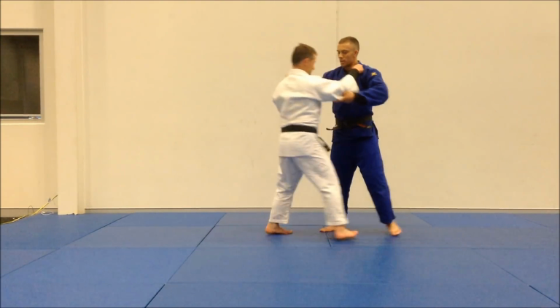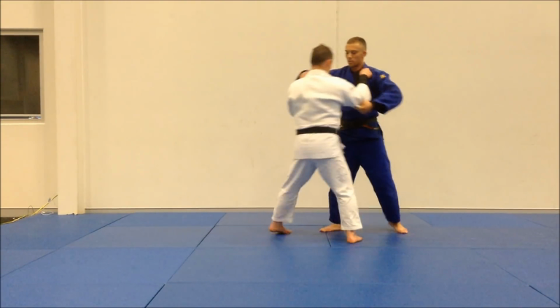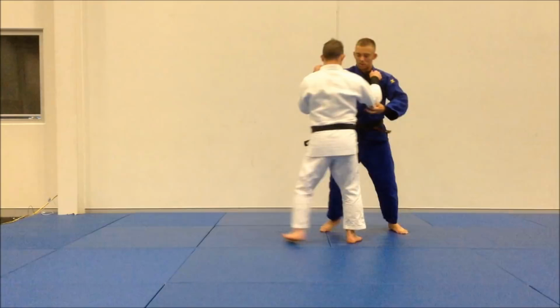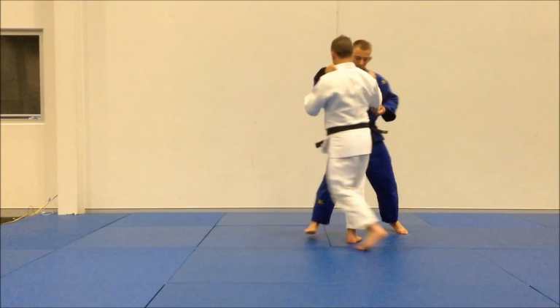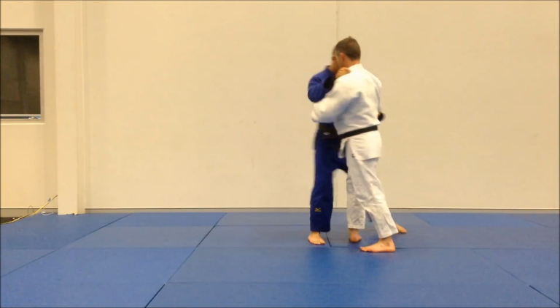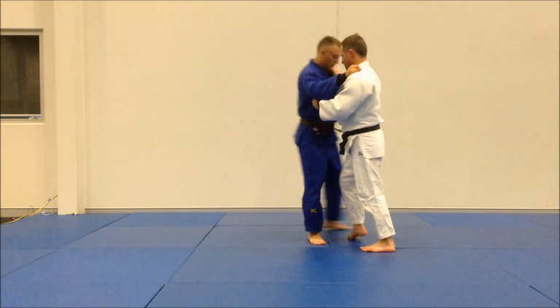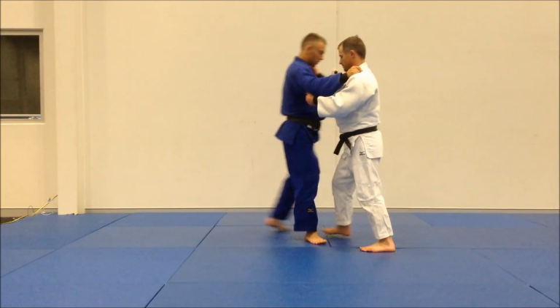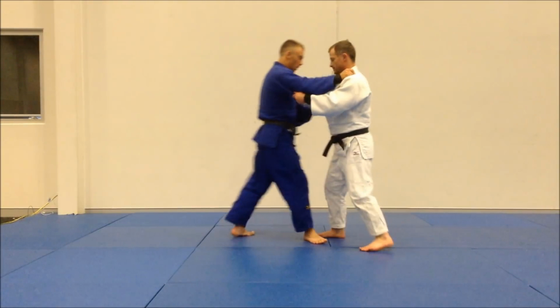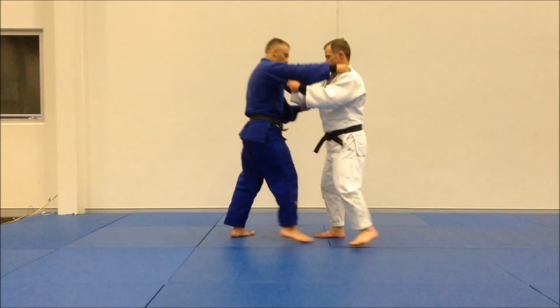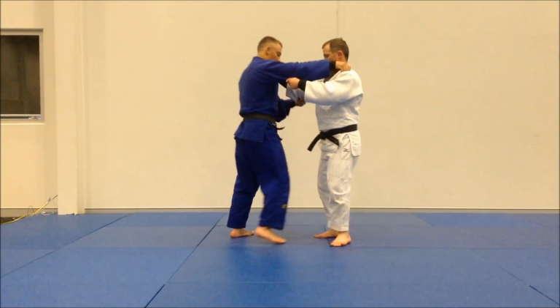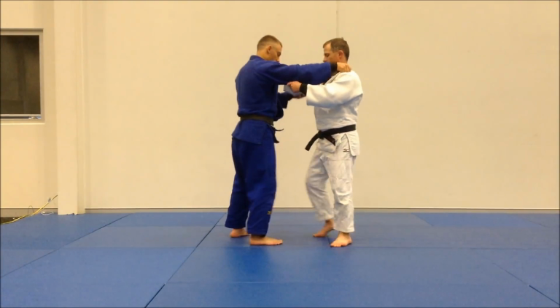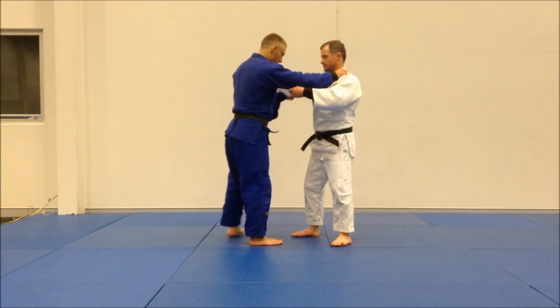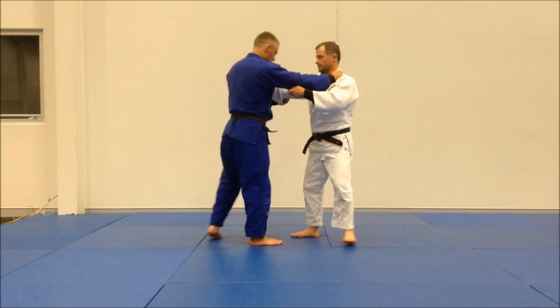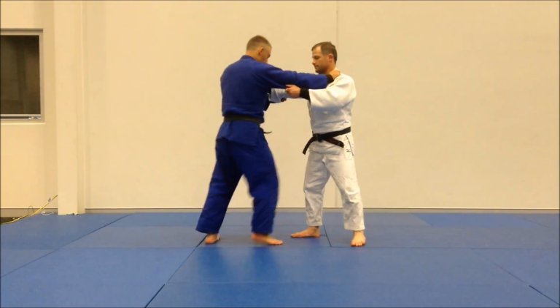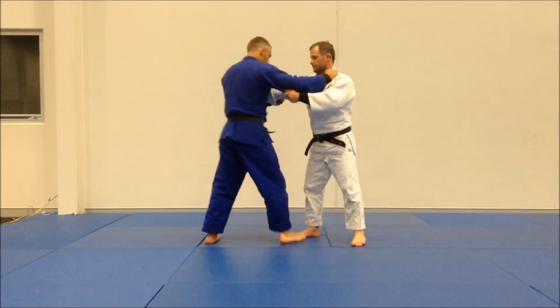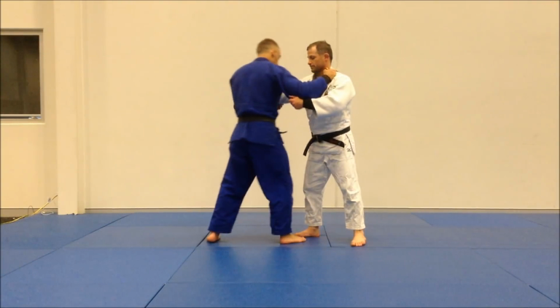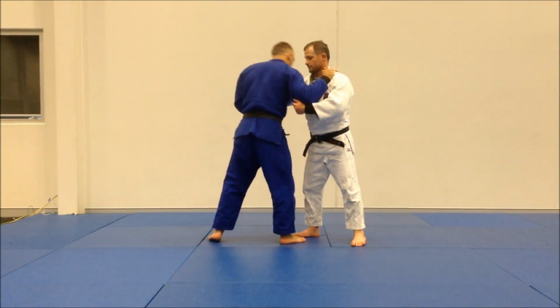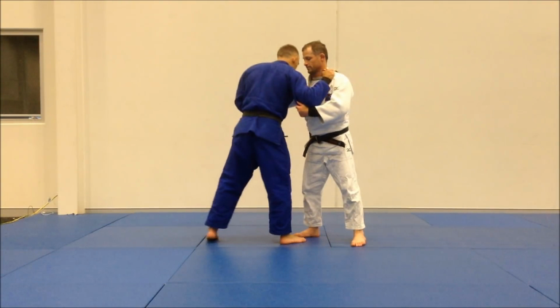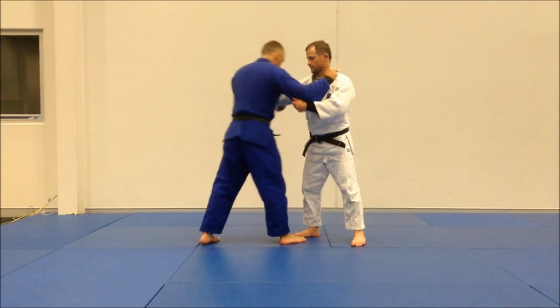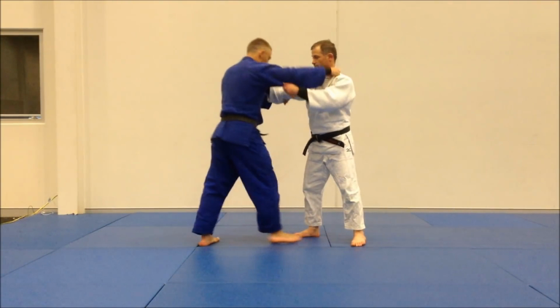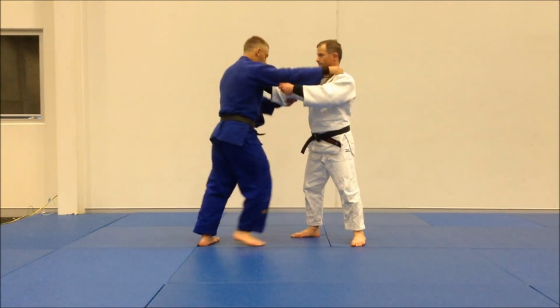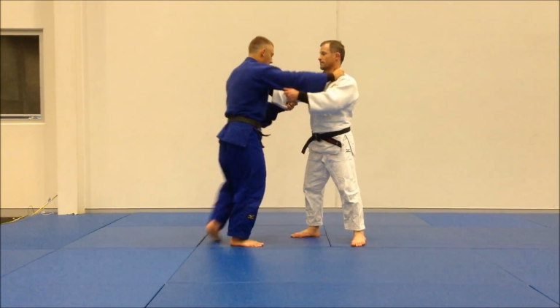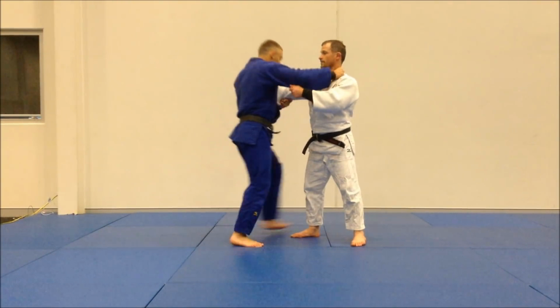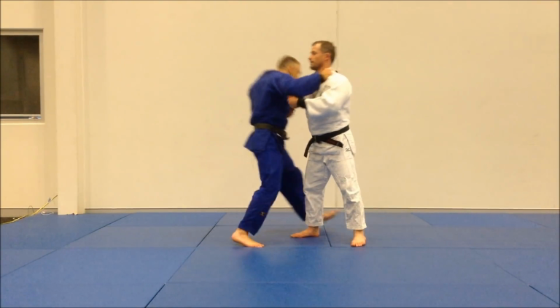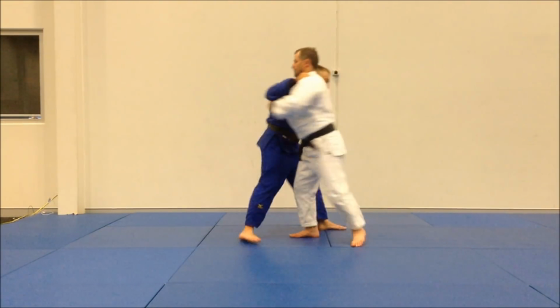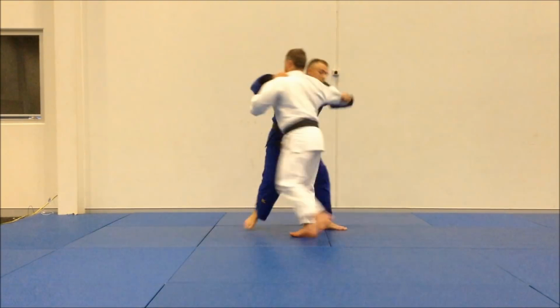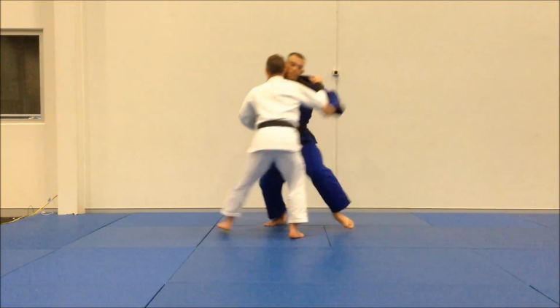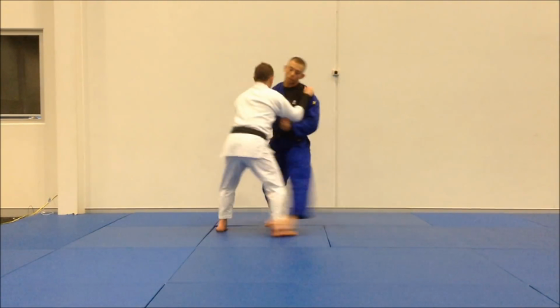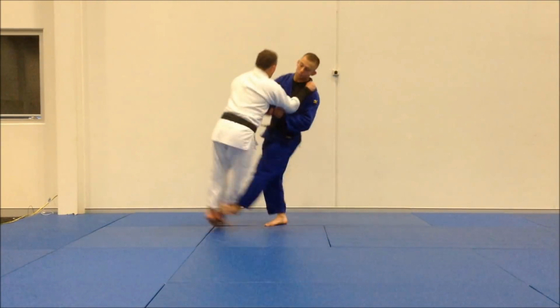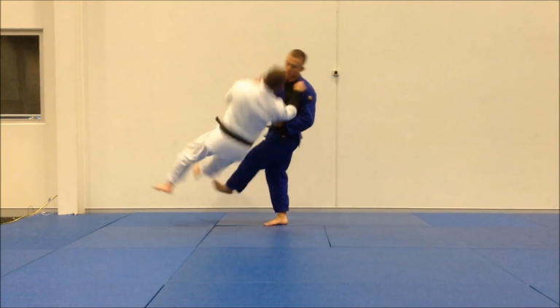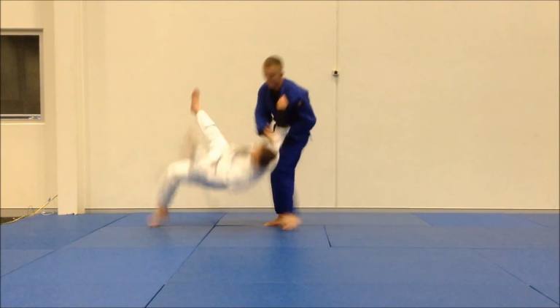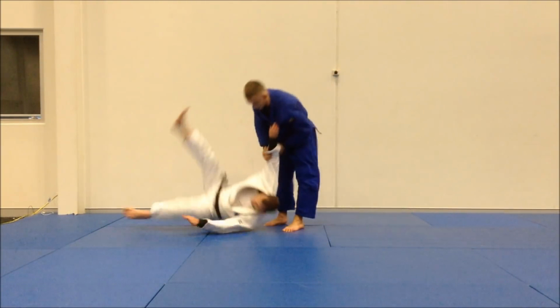Watch it again one more time. Step, coming through, catch.